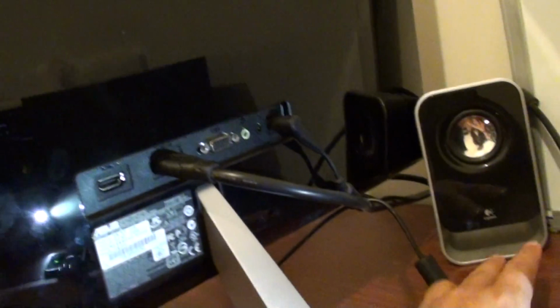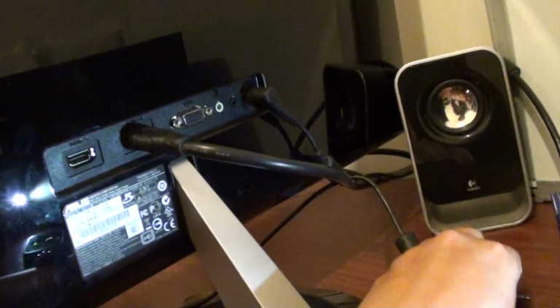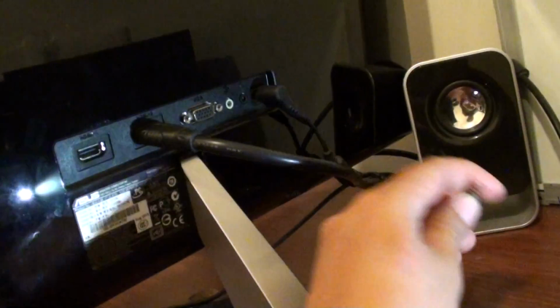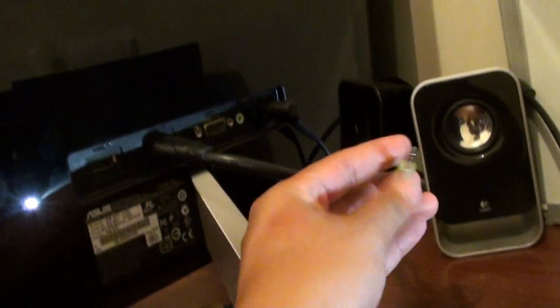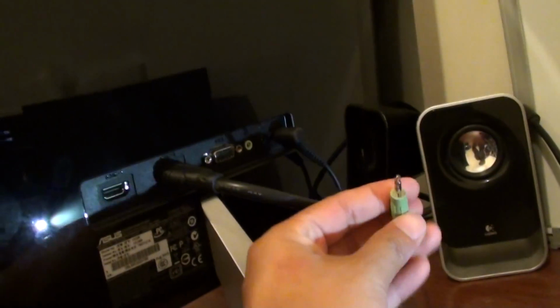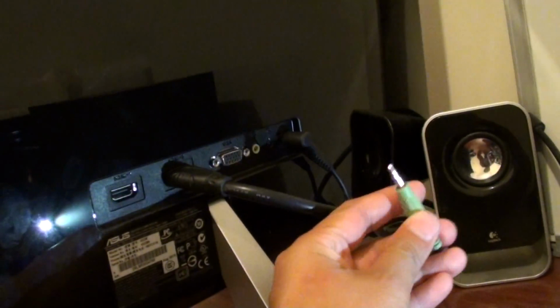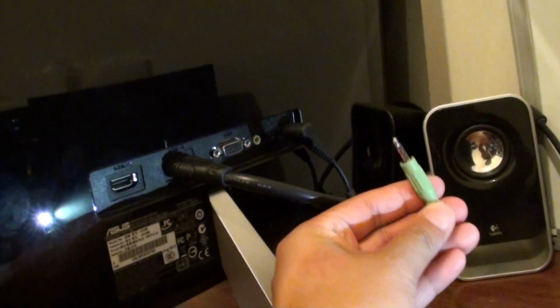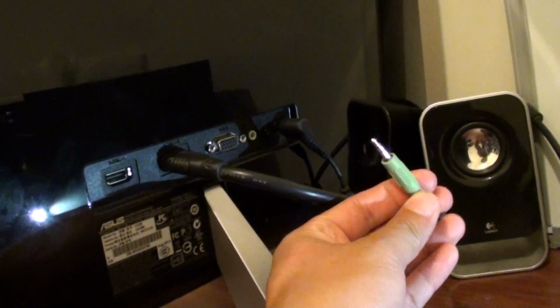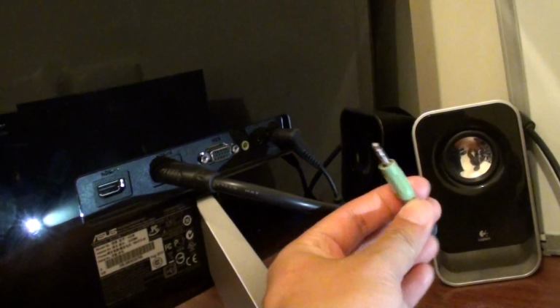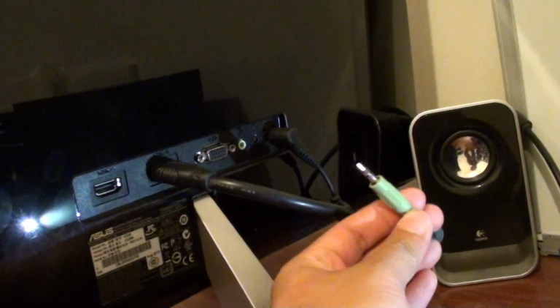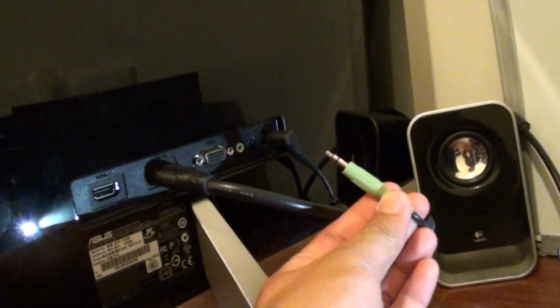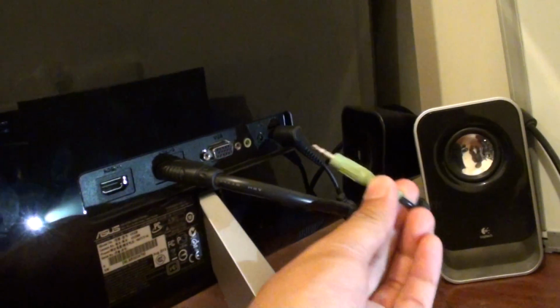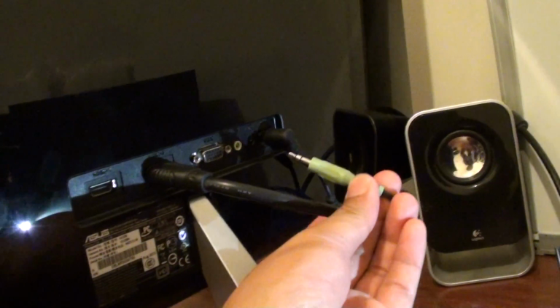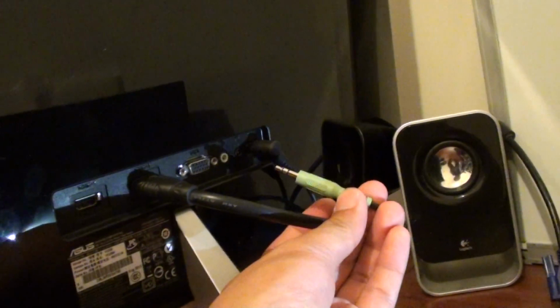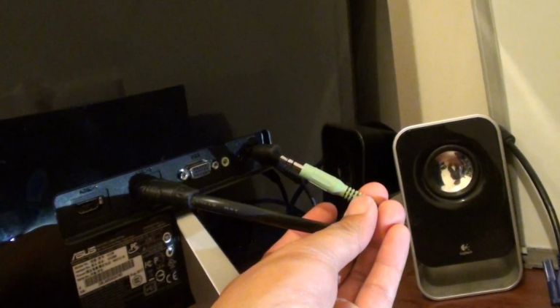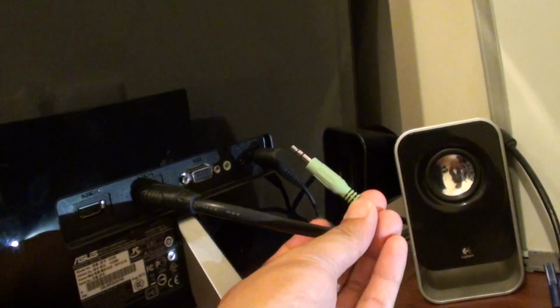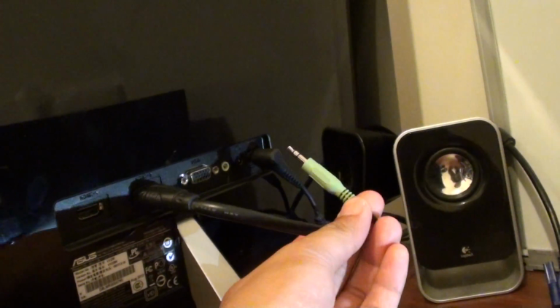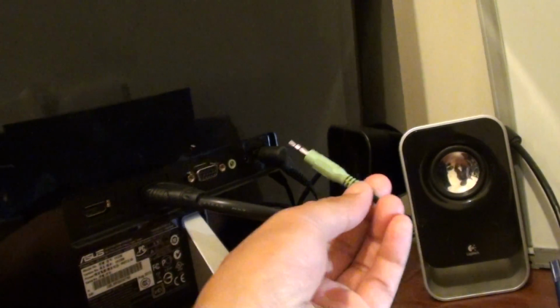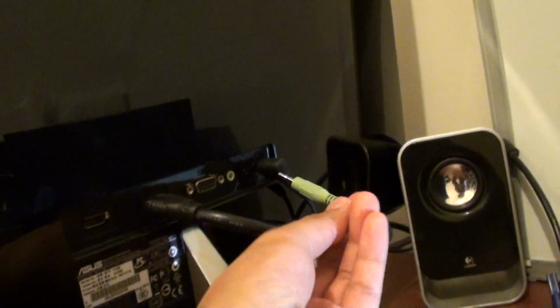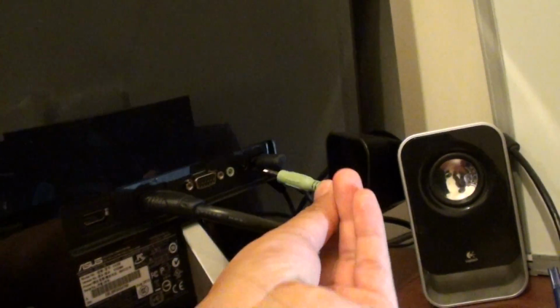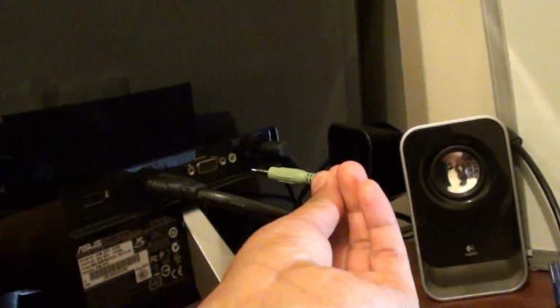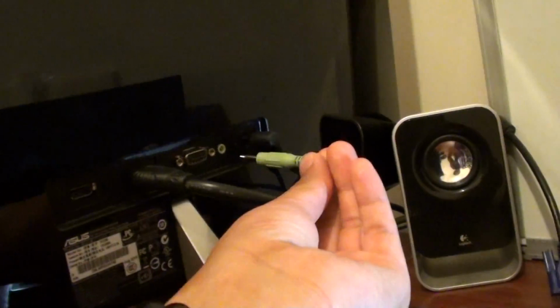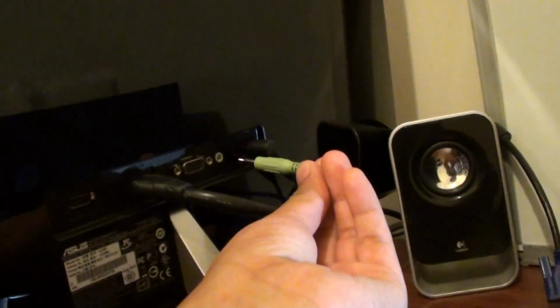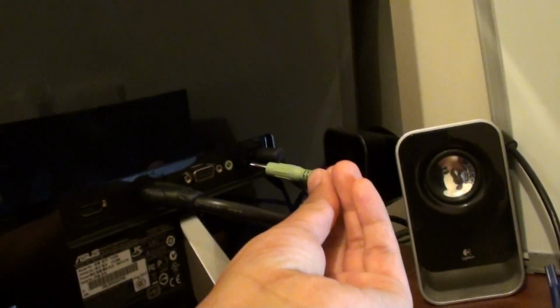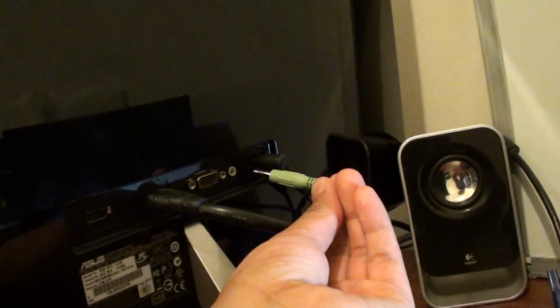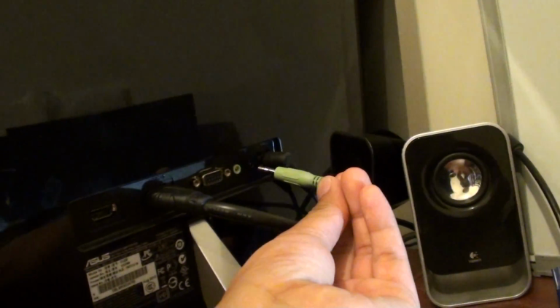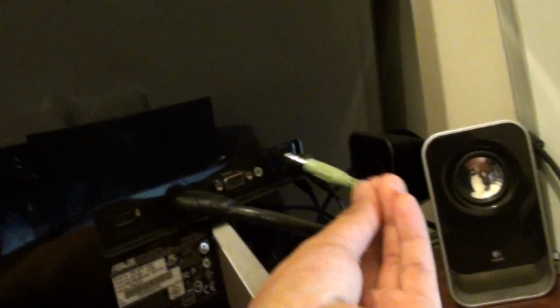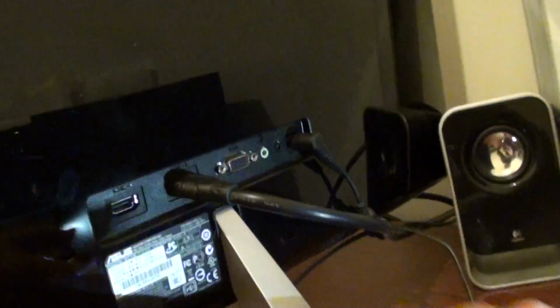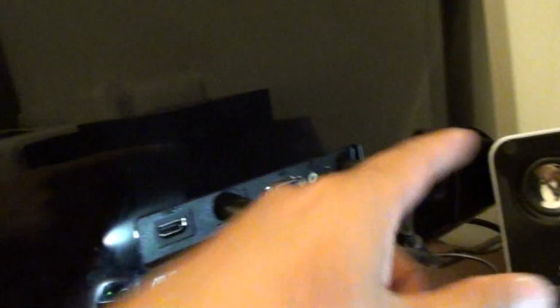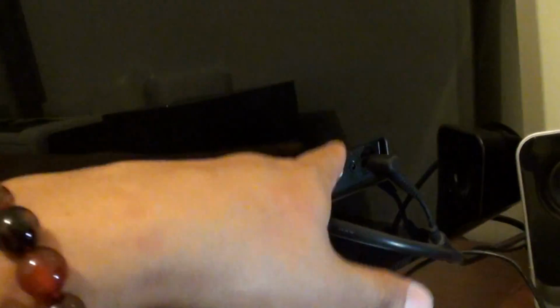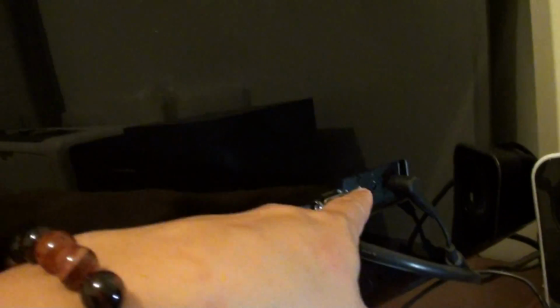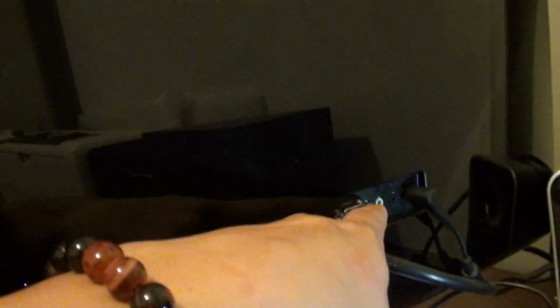The other one is to use the 3.5mm jack. So you can plug it into the green holes over here.